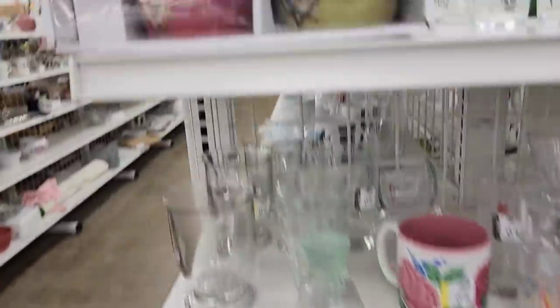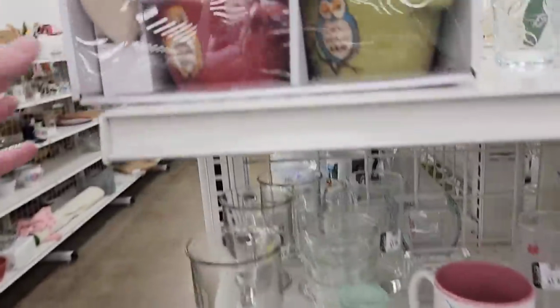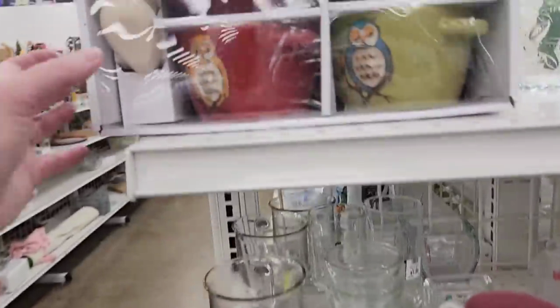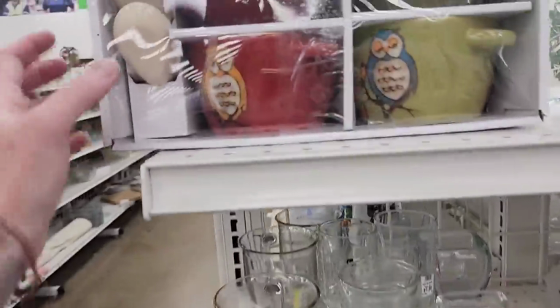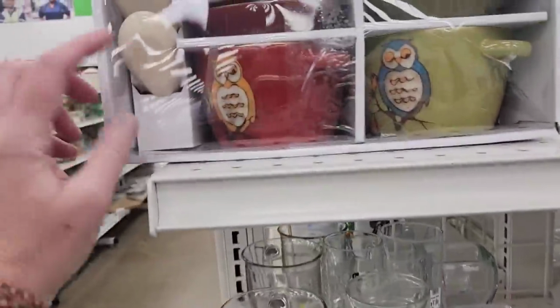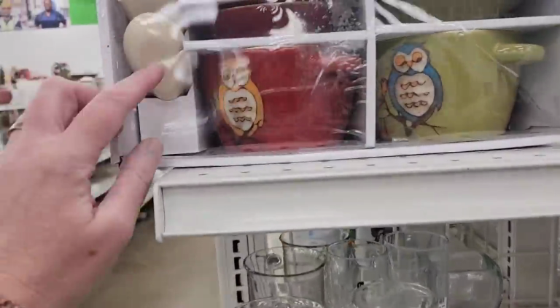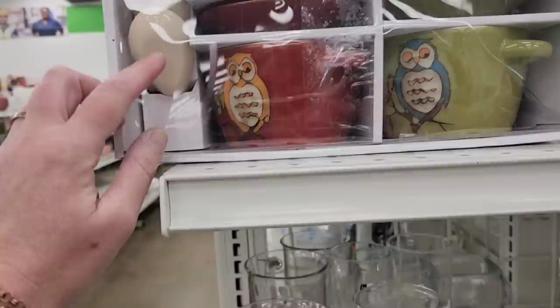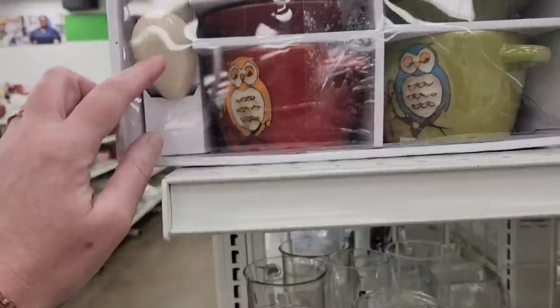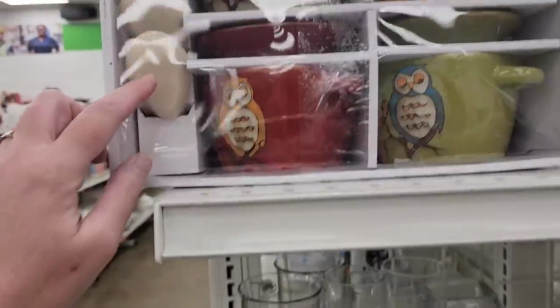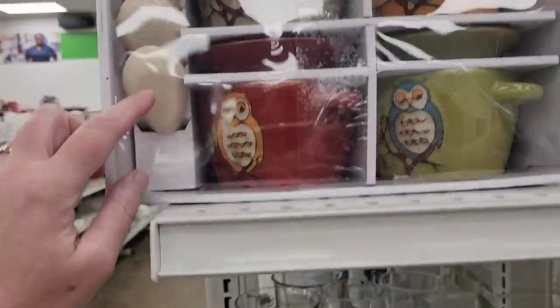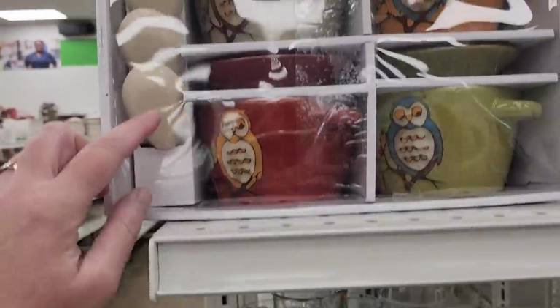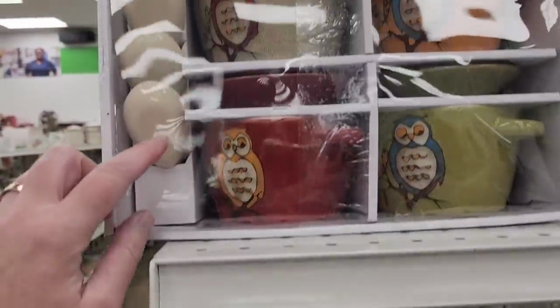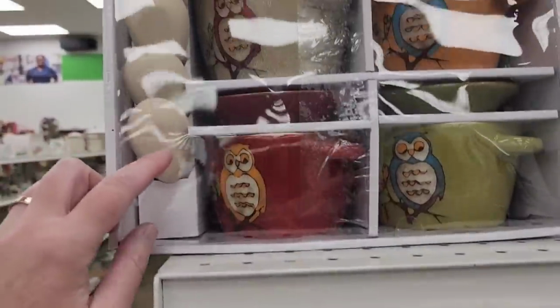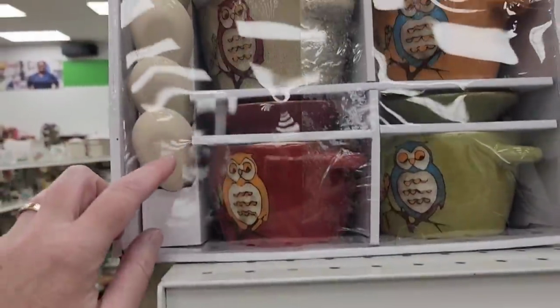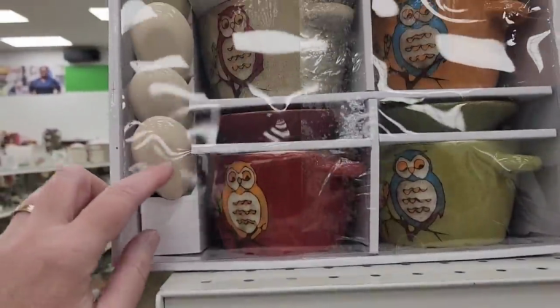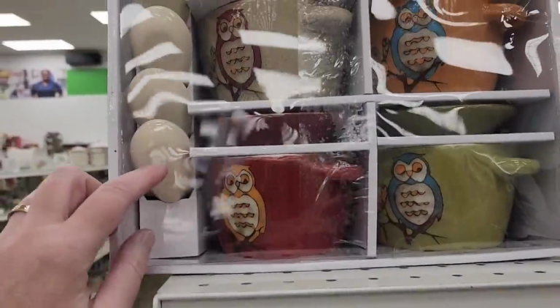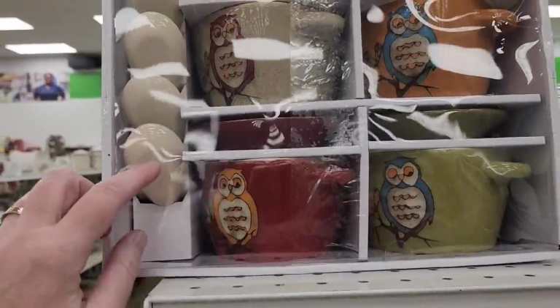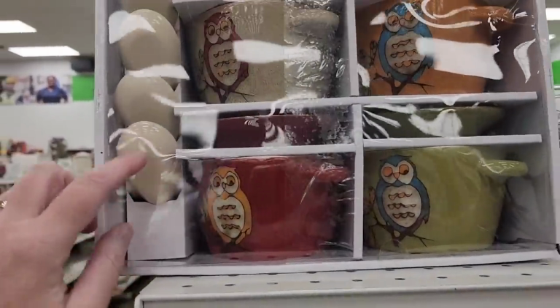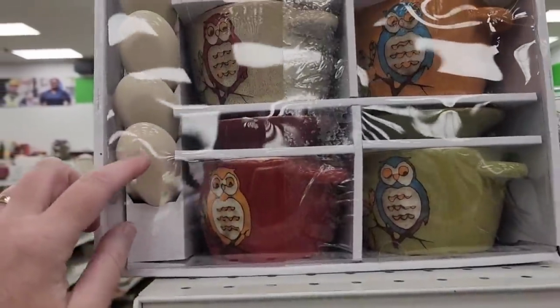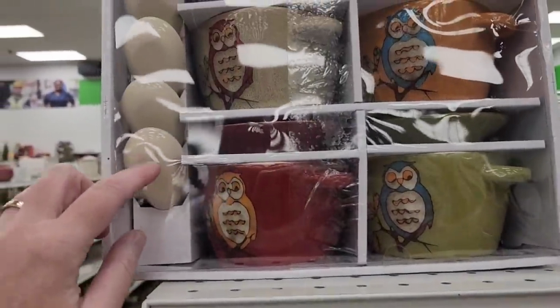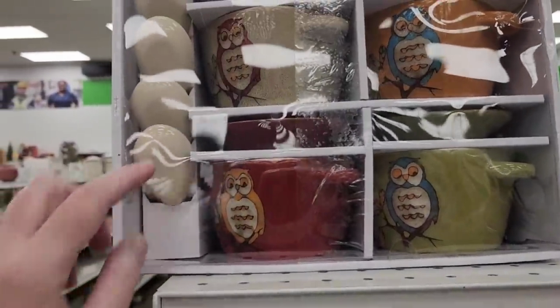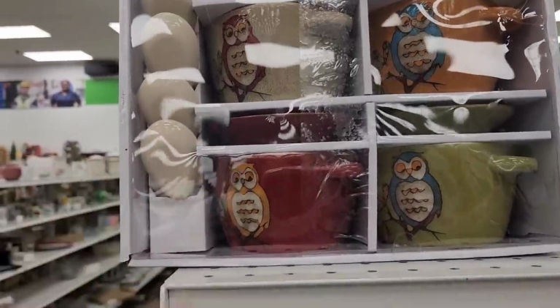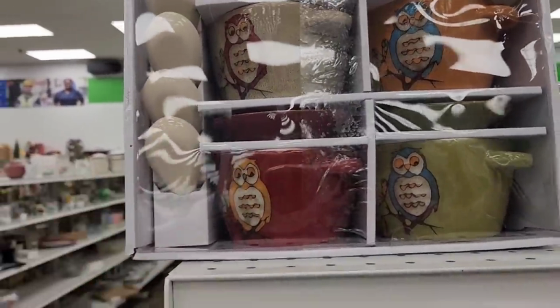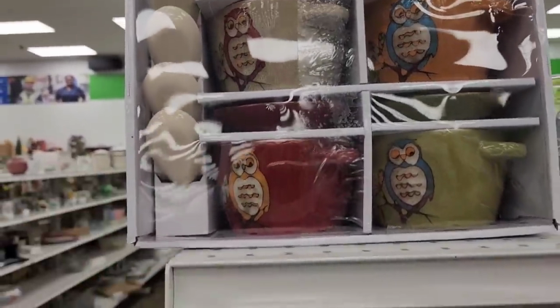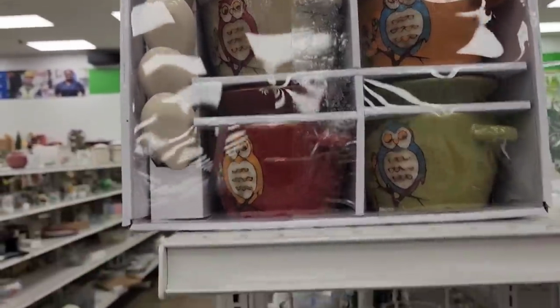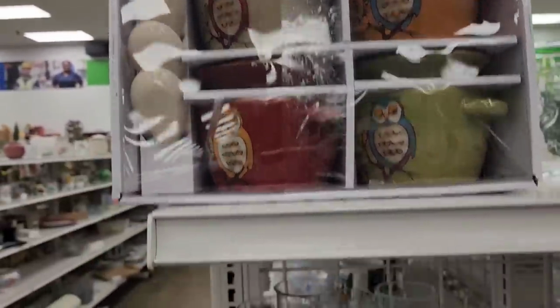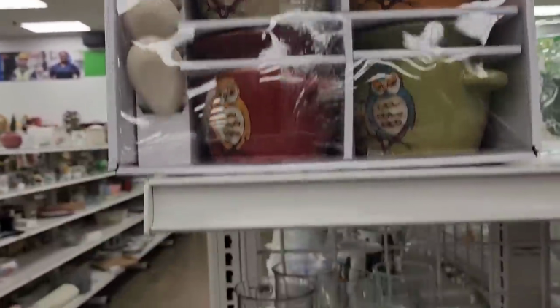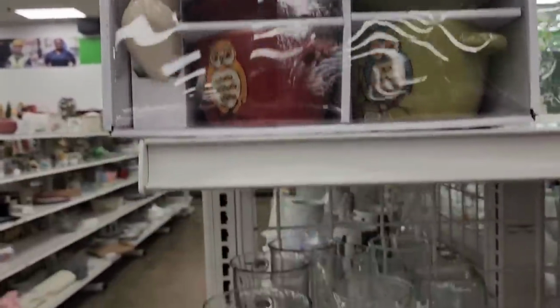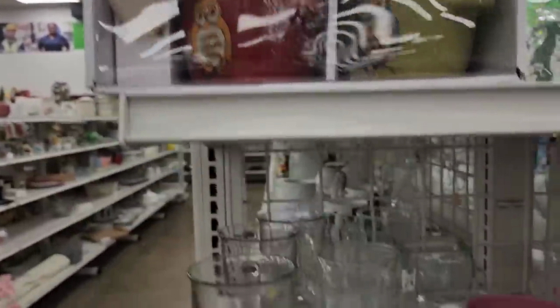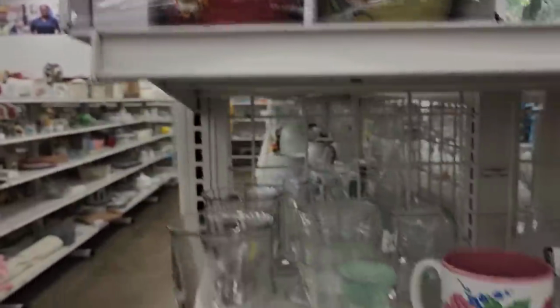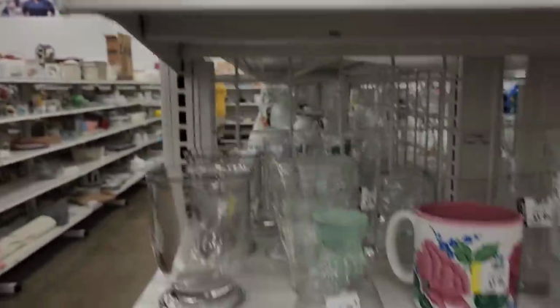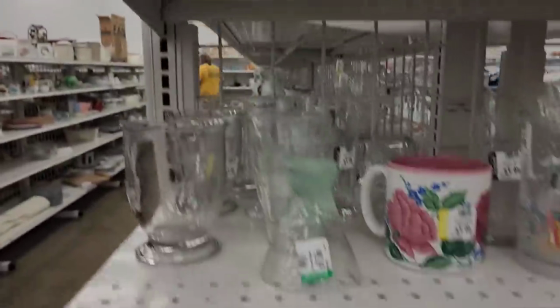Oh Jenny, look. I thought these were eggs. They're spoons. I thought these were eggs.